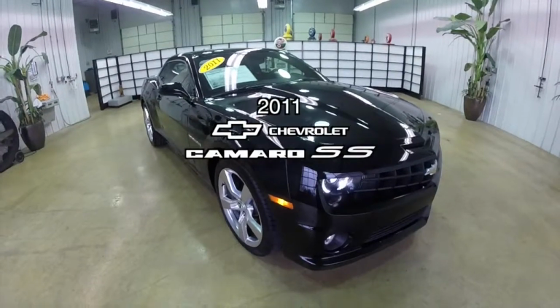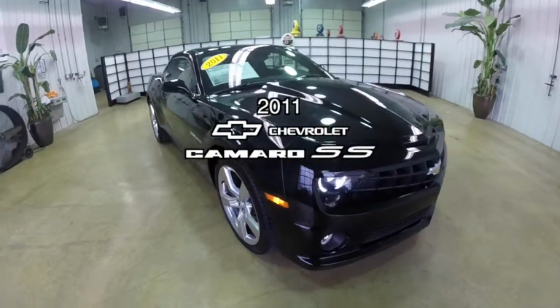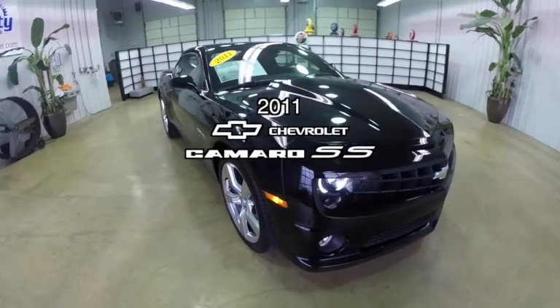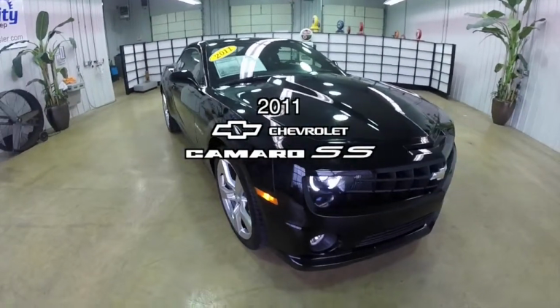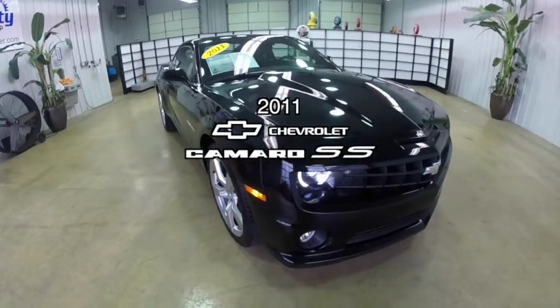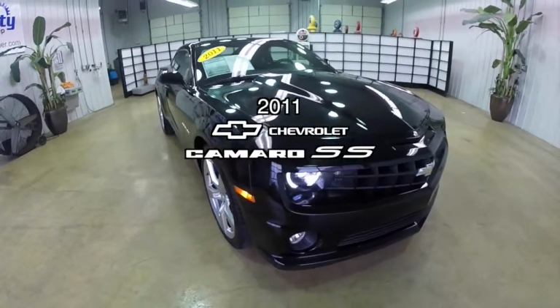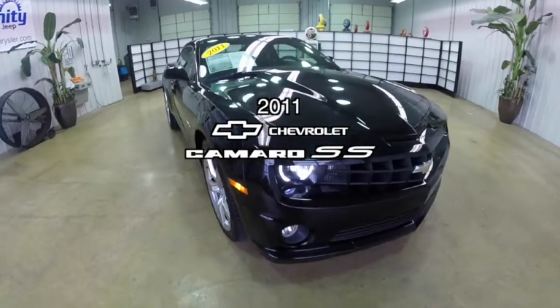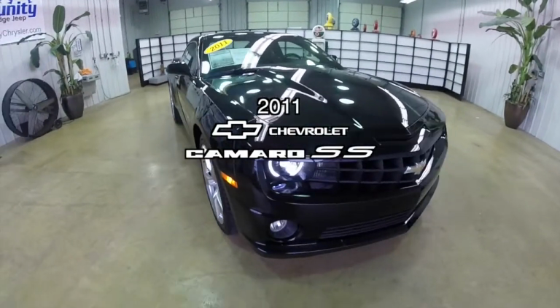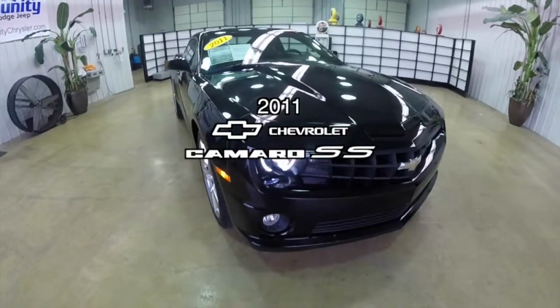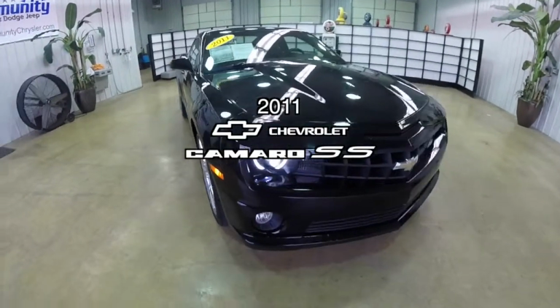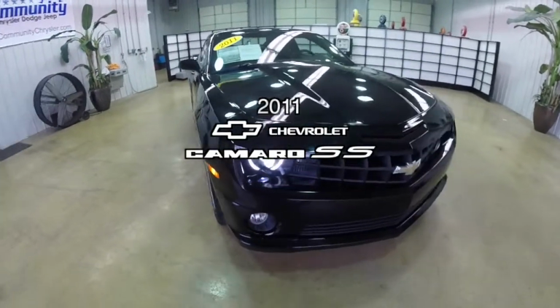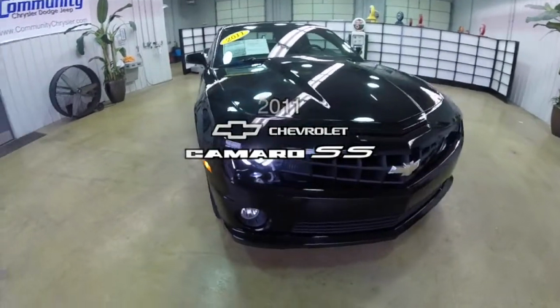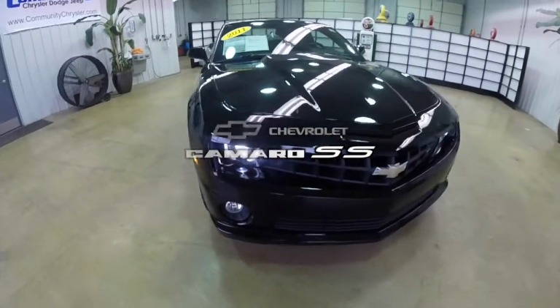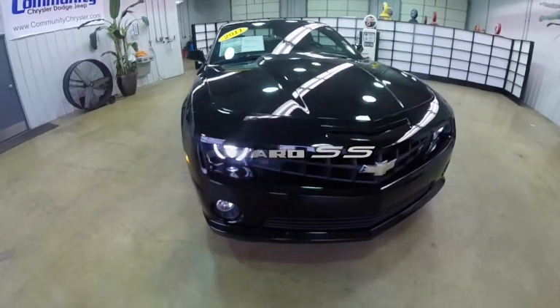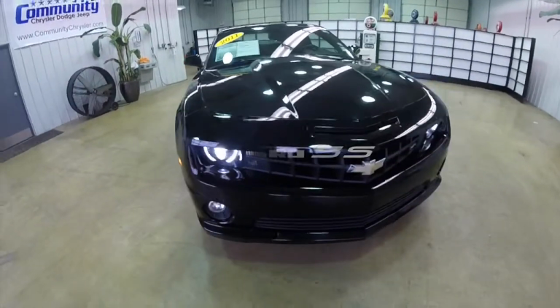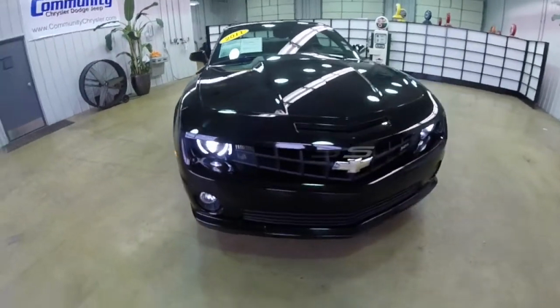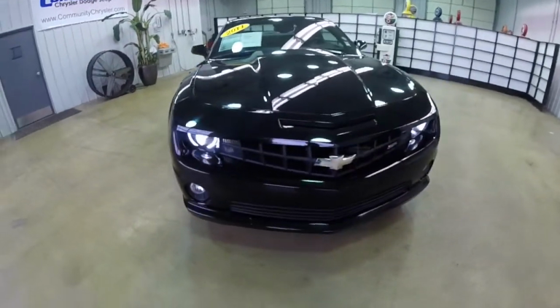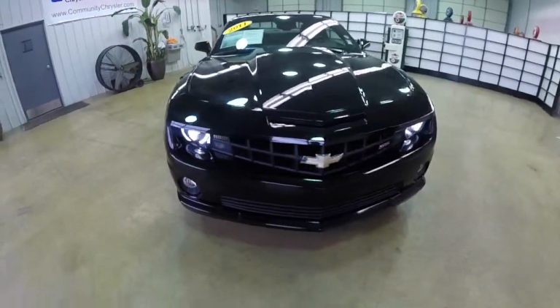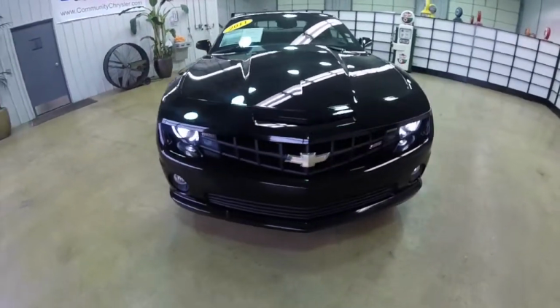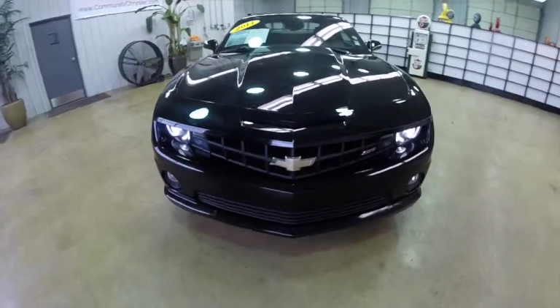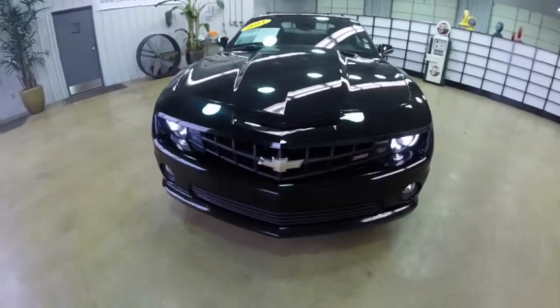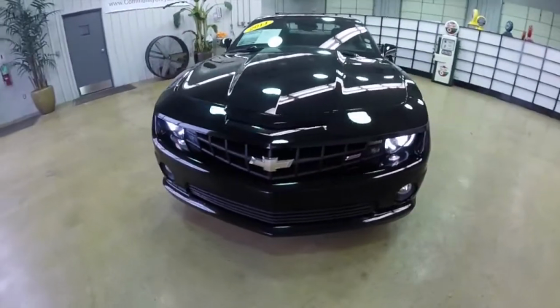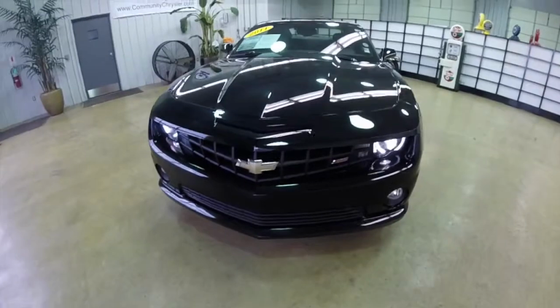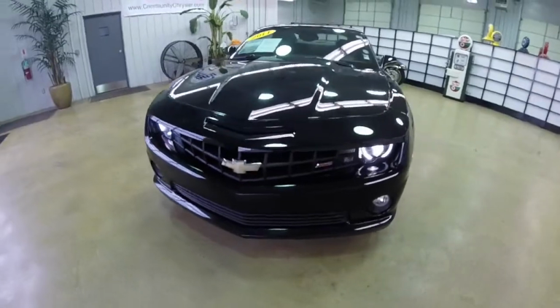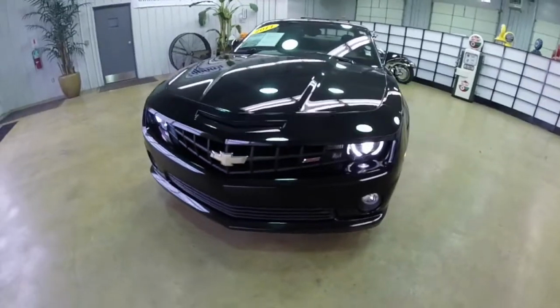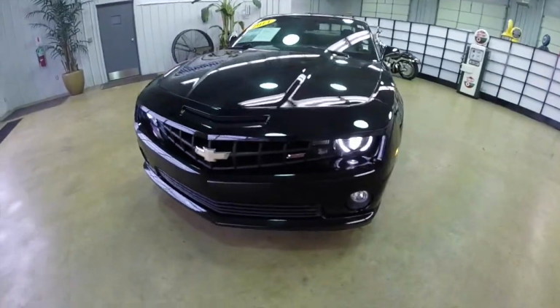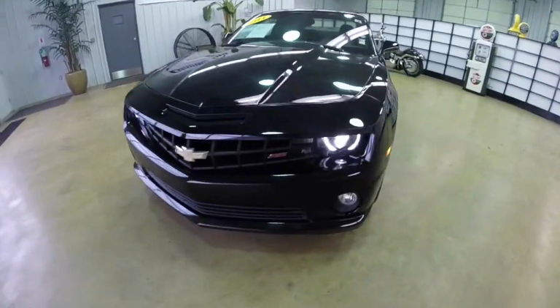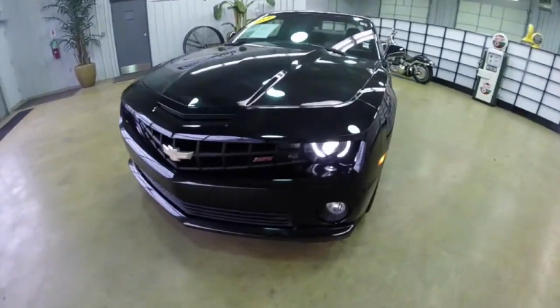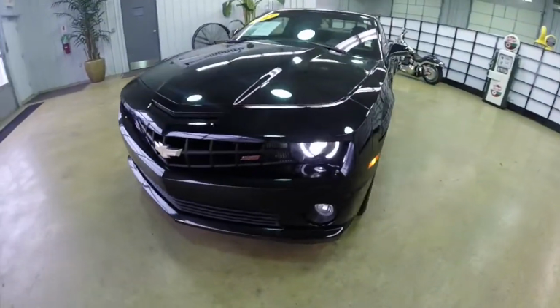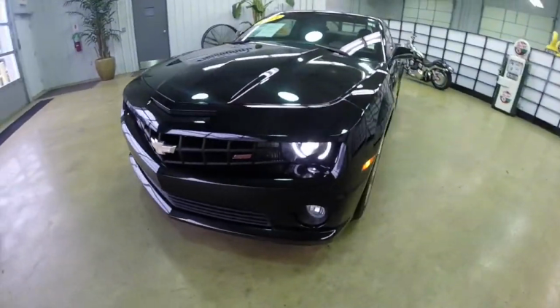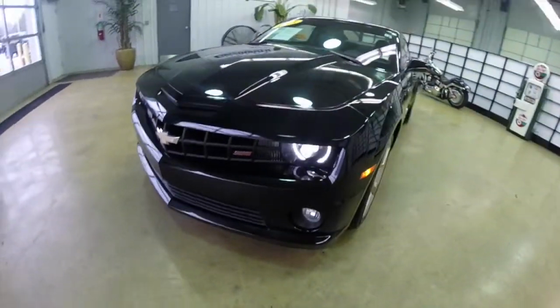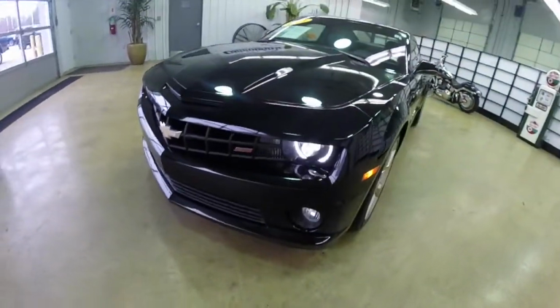Hello everyone. Today we're going to take a quick walk around look at this 2011 Chevrolet Camaro SS.